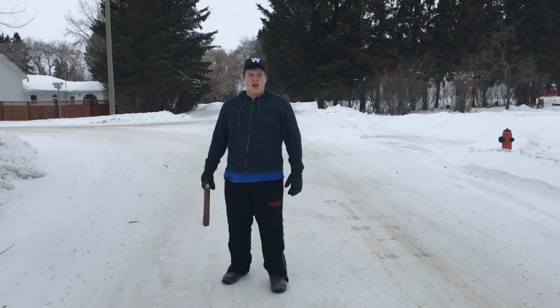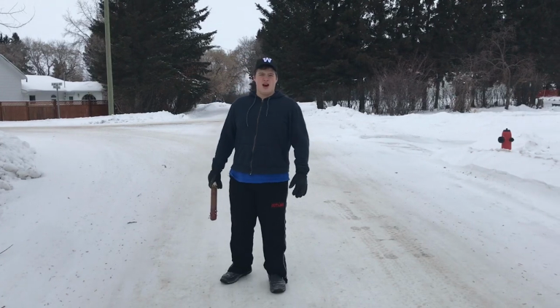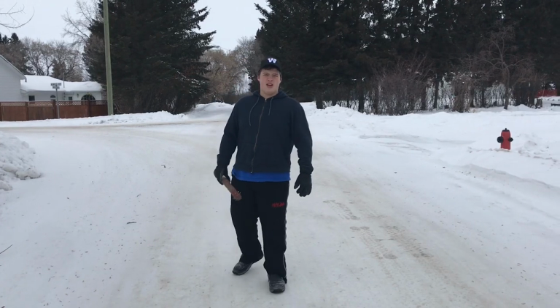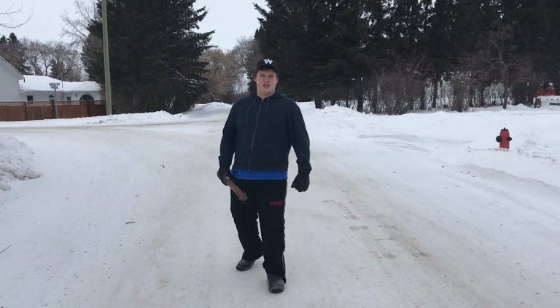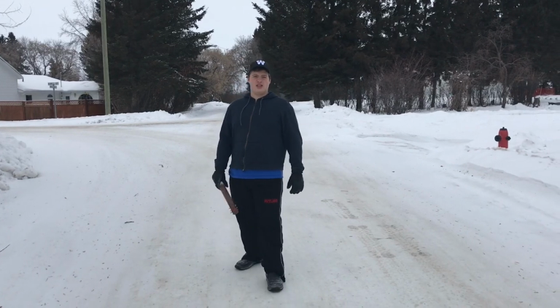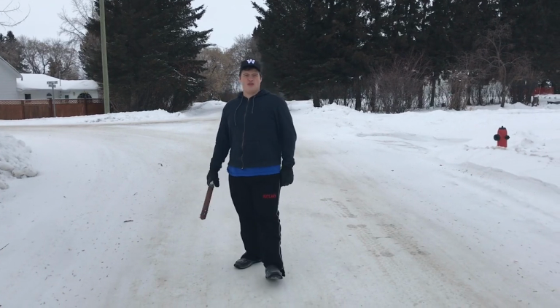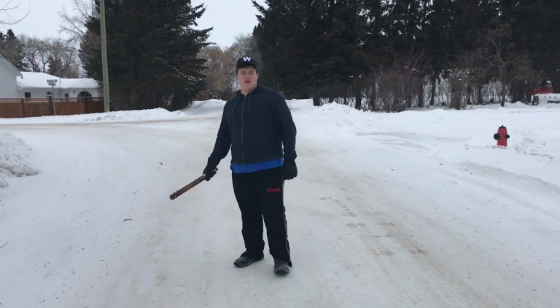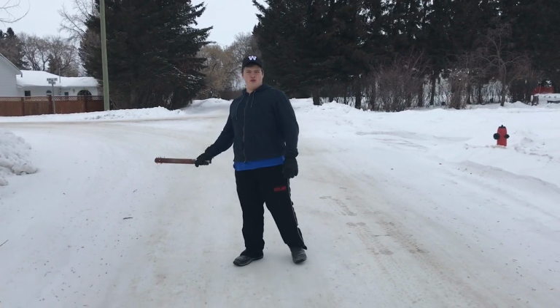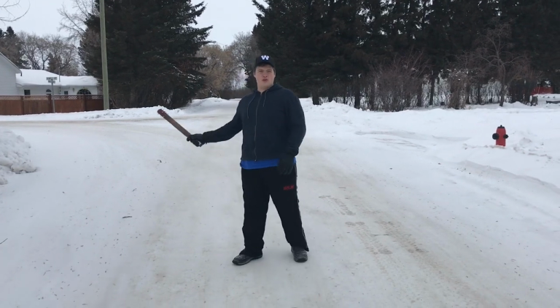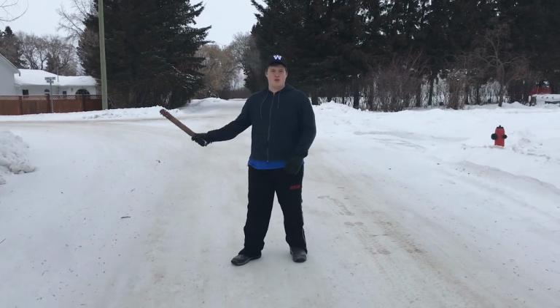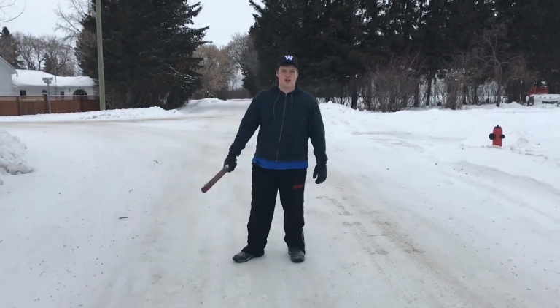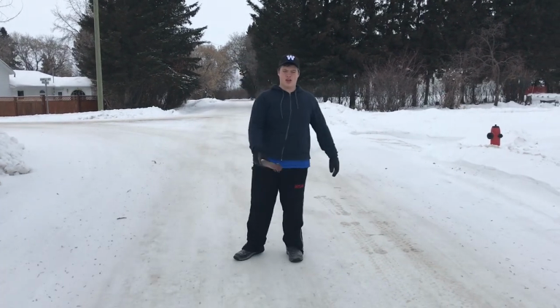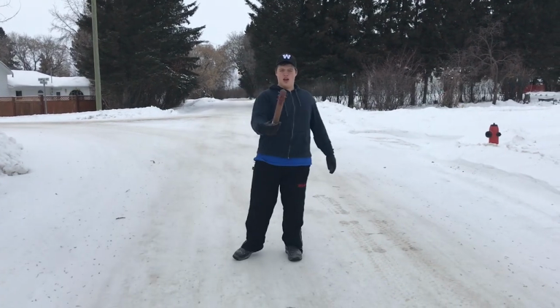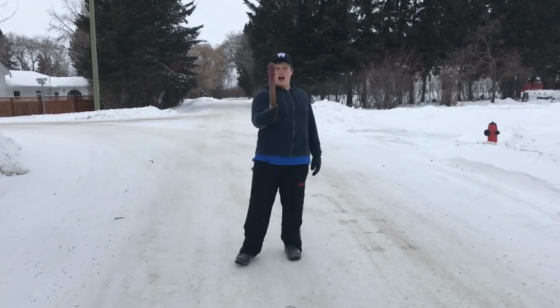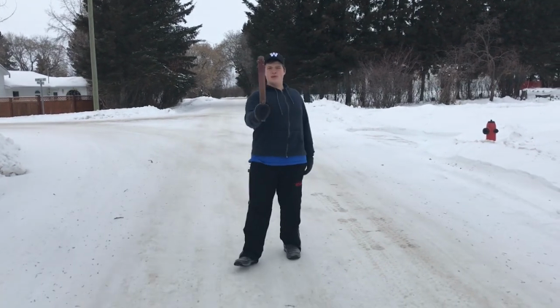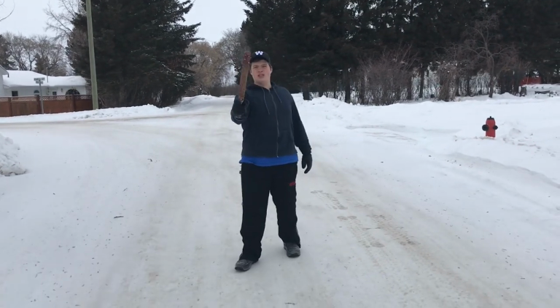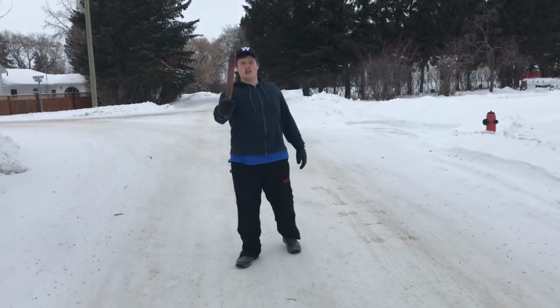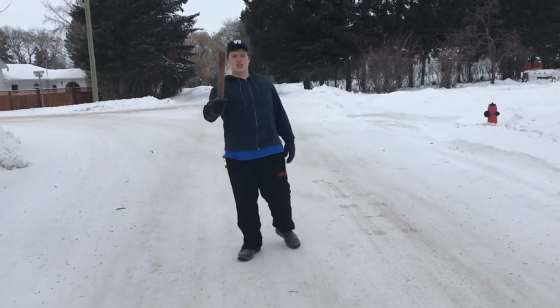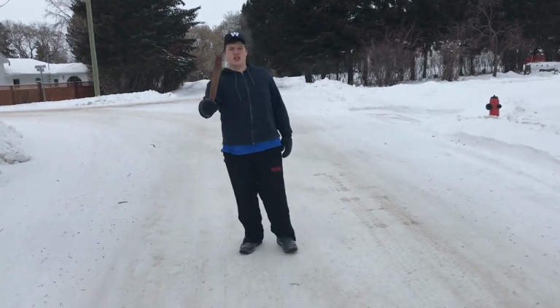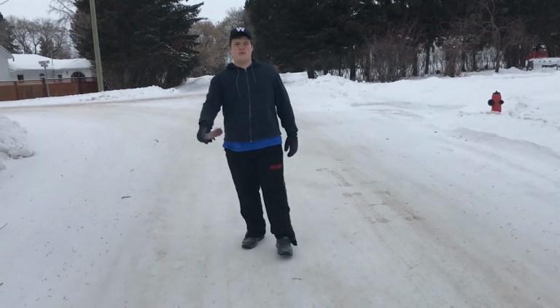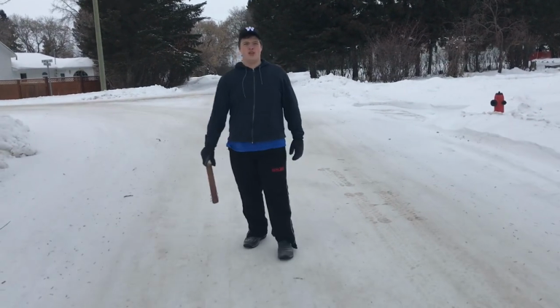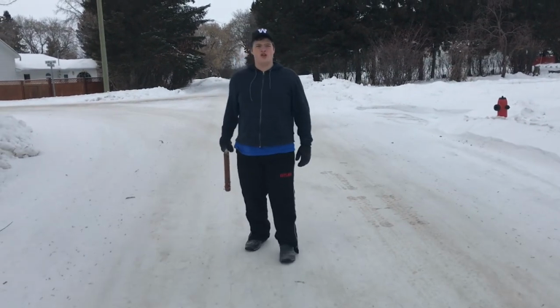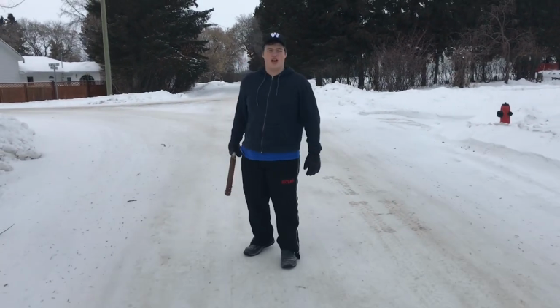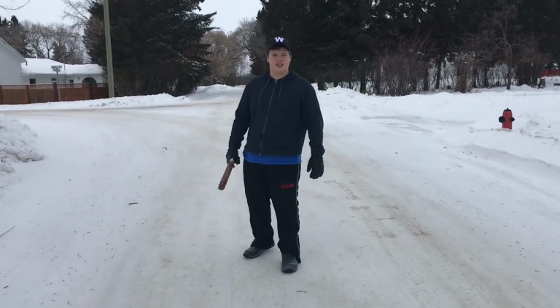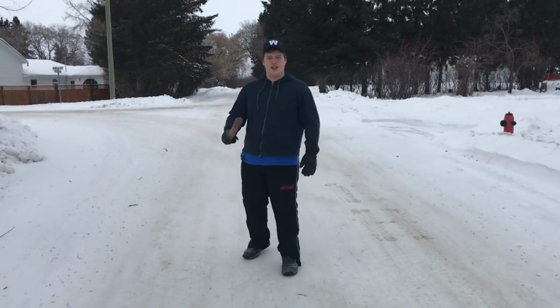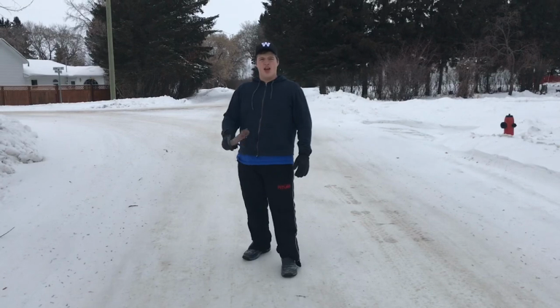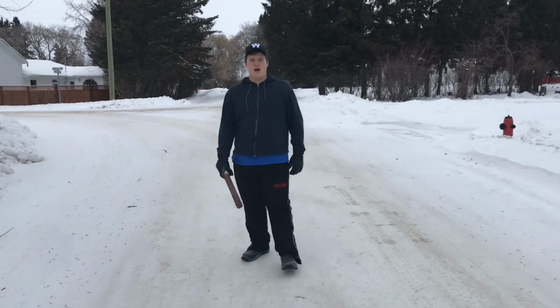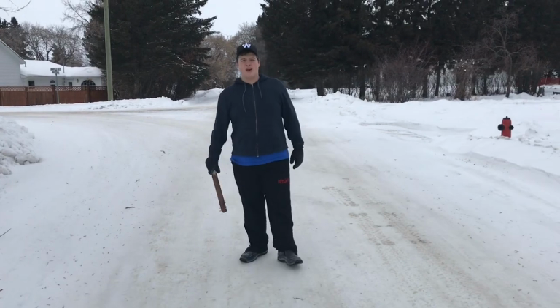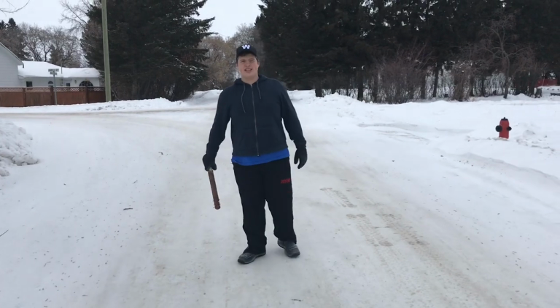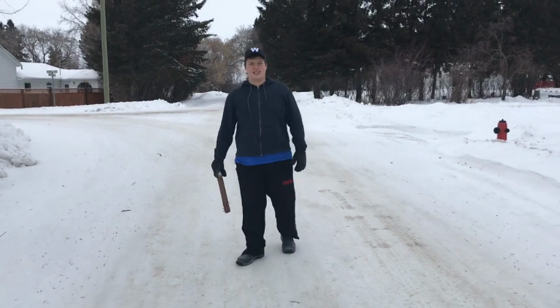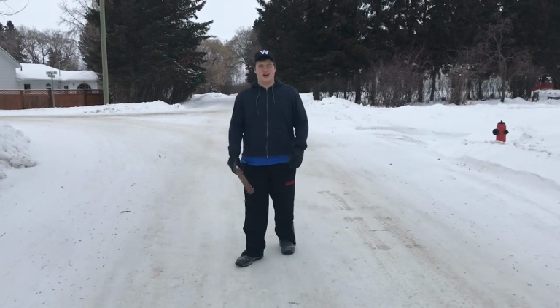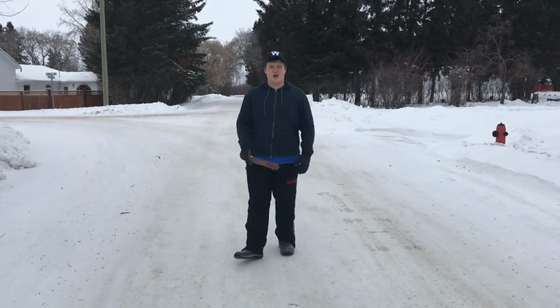All right, this is Food Reviews with Brooks. I made this trench club for history class and we're gonna test it out.